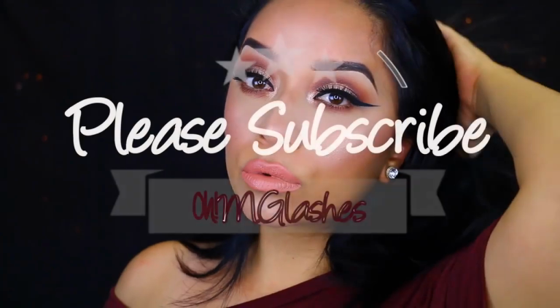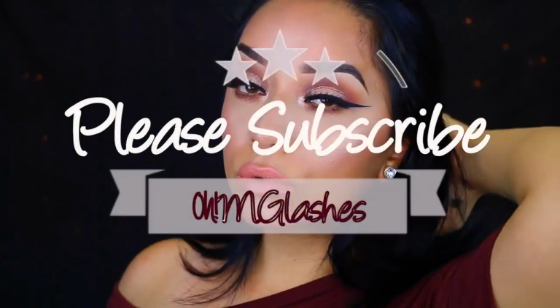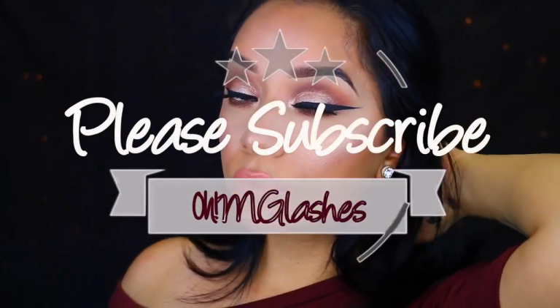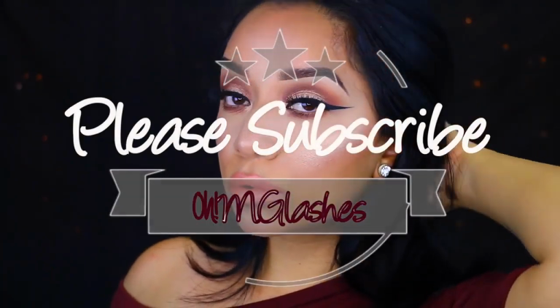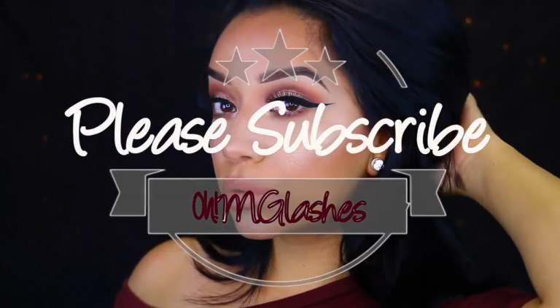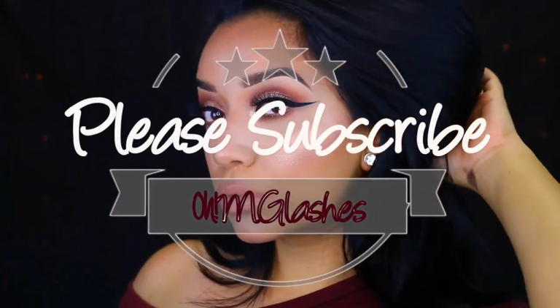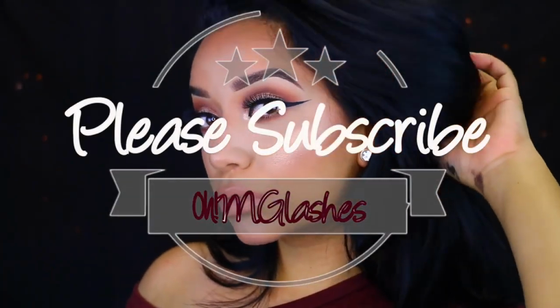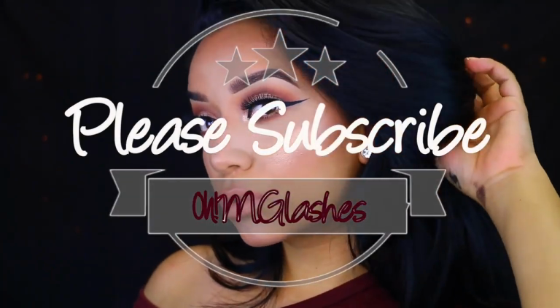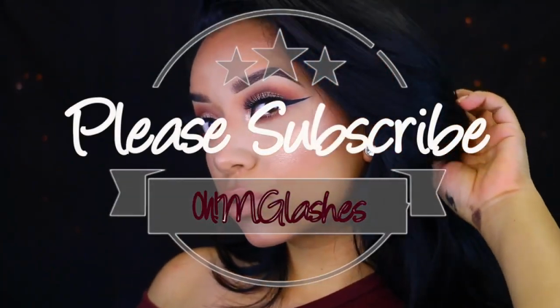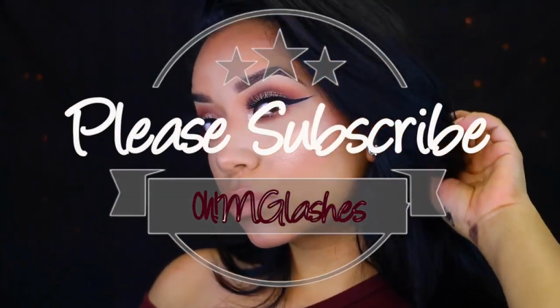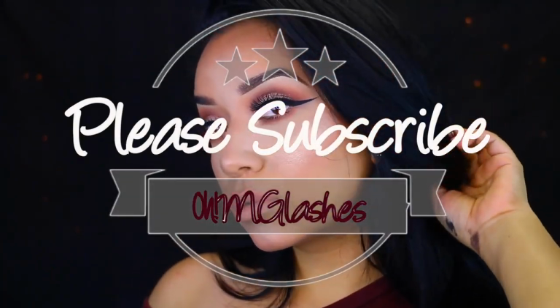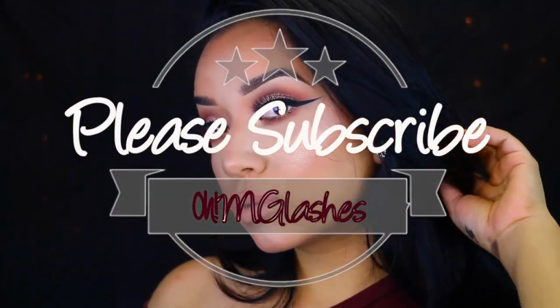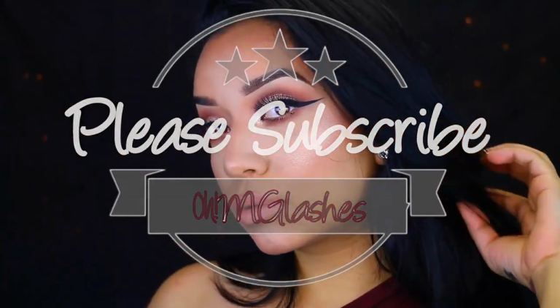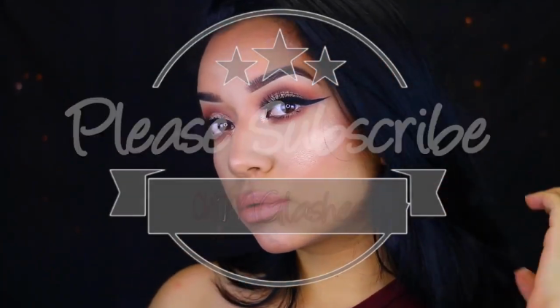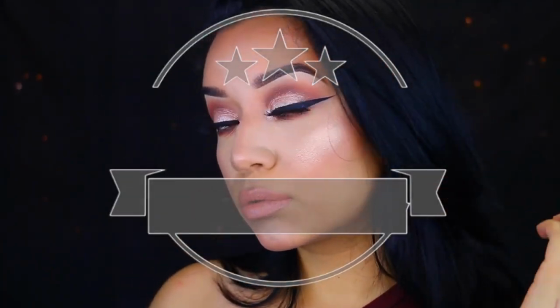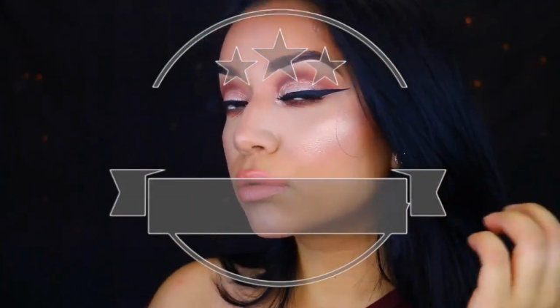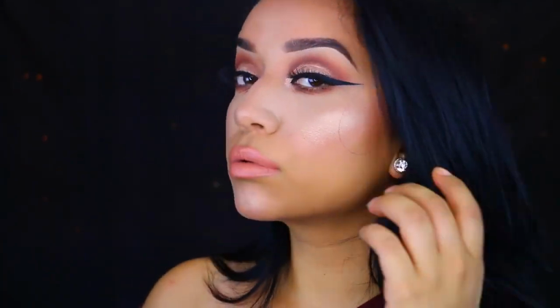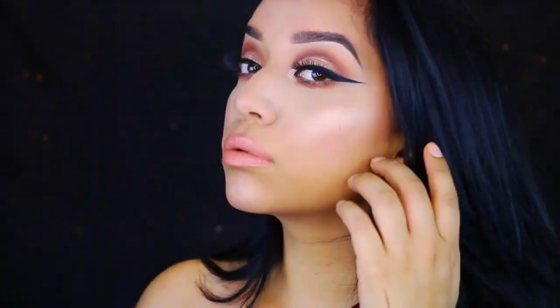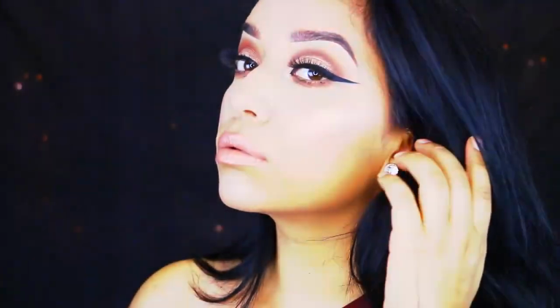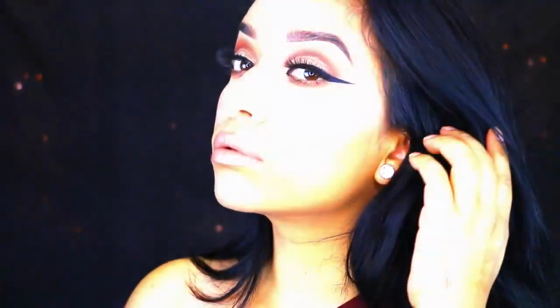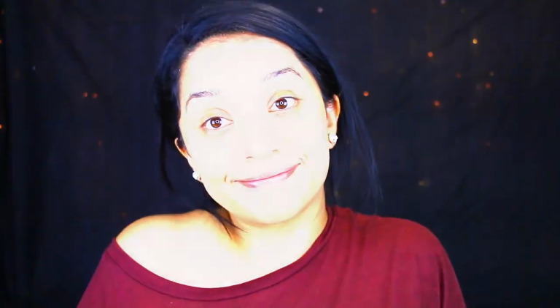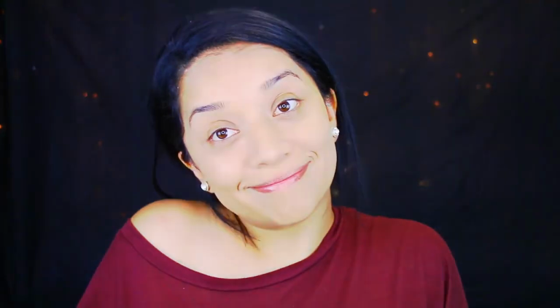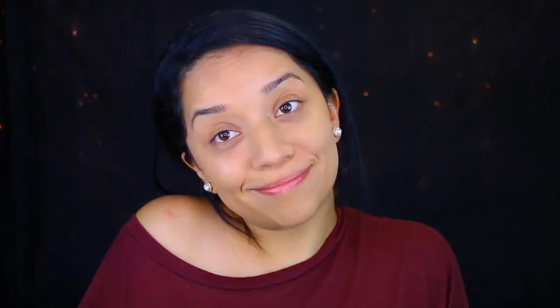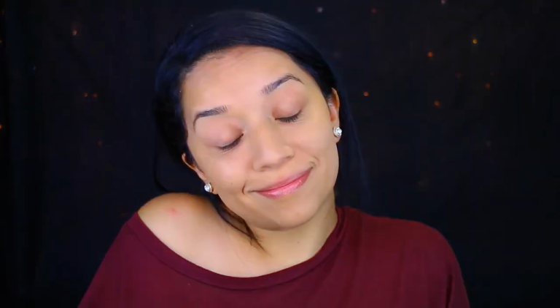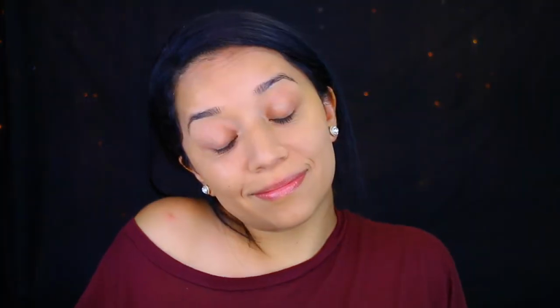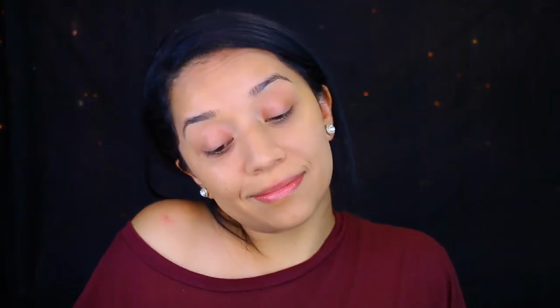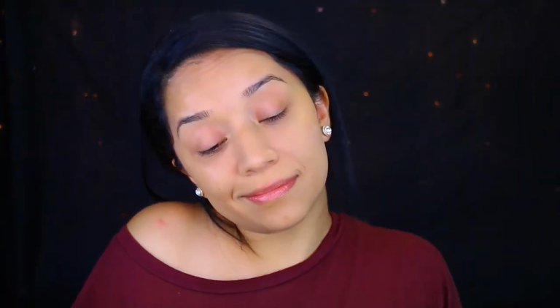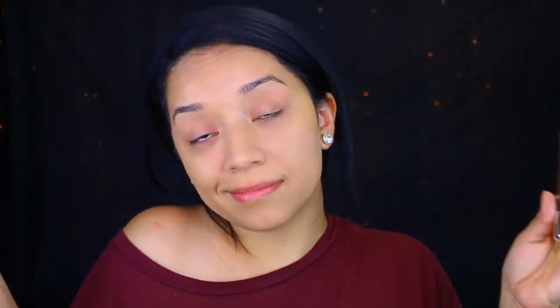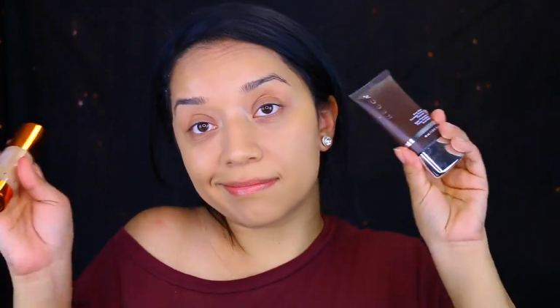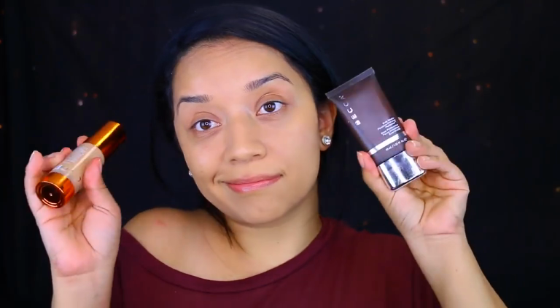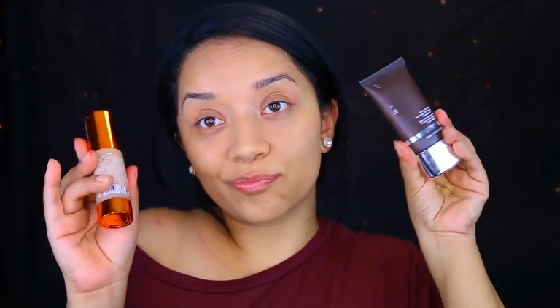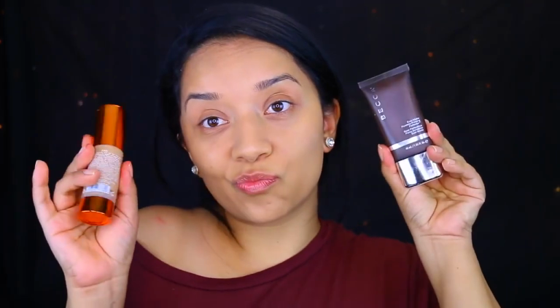Hey guys and welcome back to my channel. Today's video is going to be a makeup look, so let's get started.